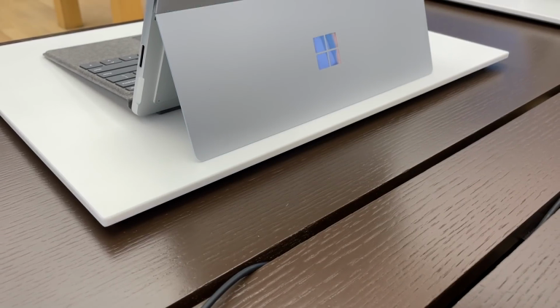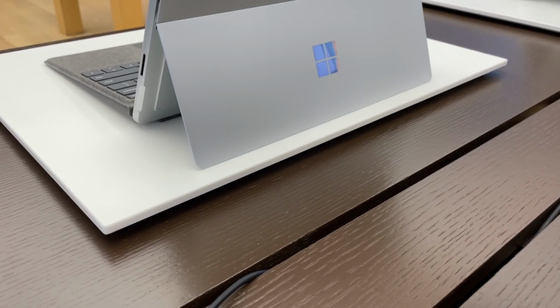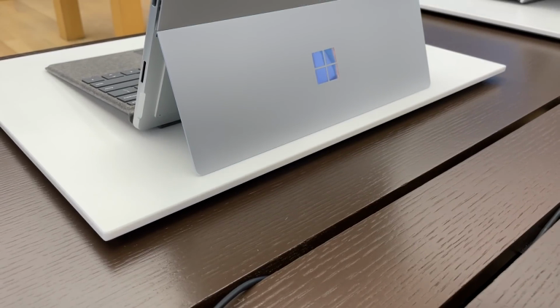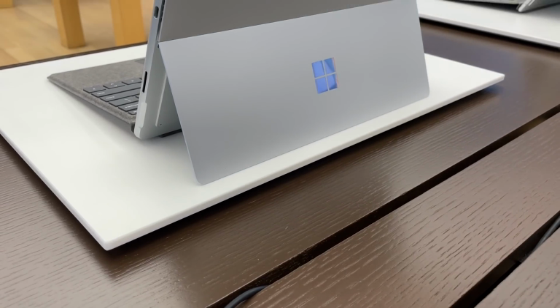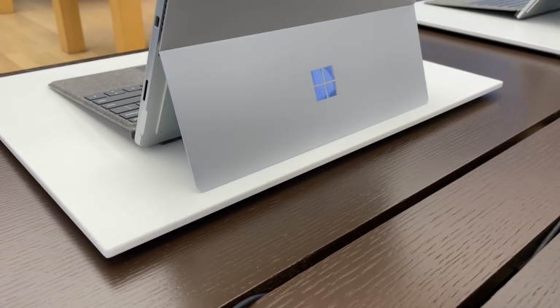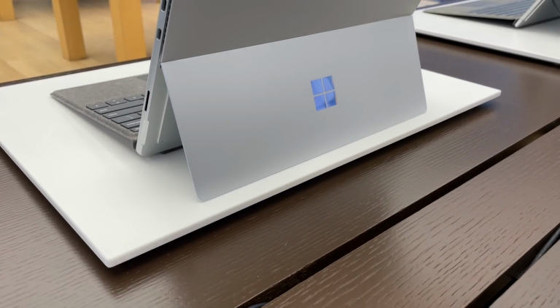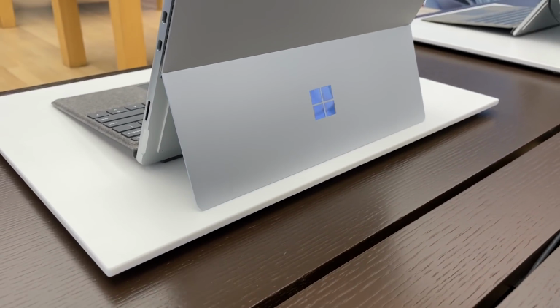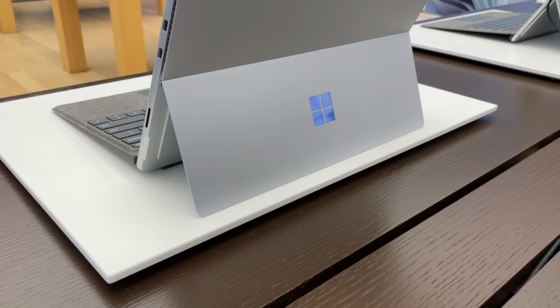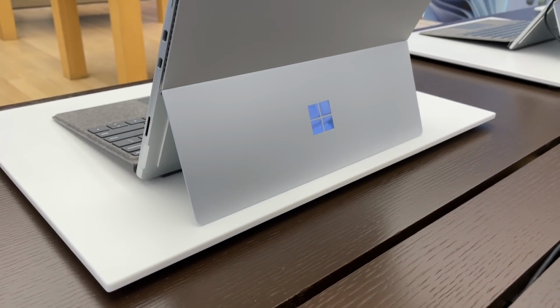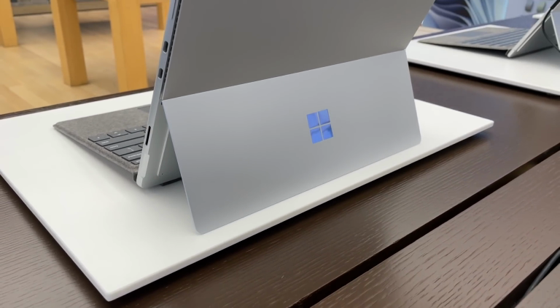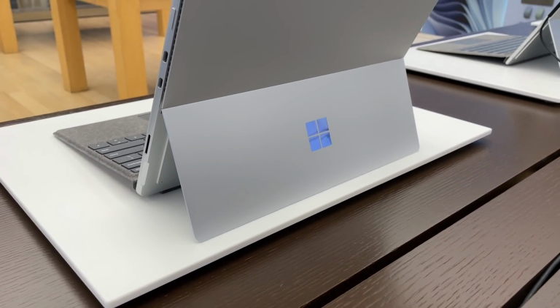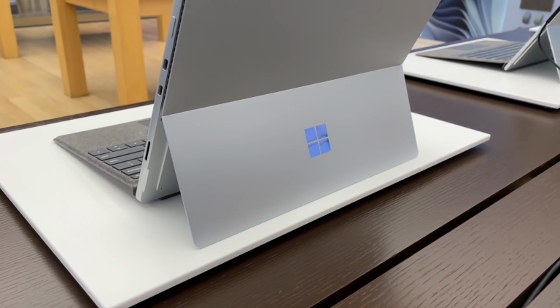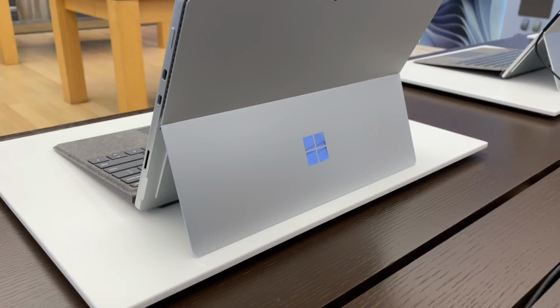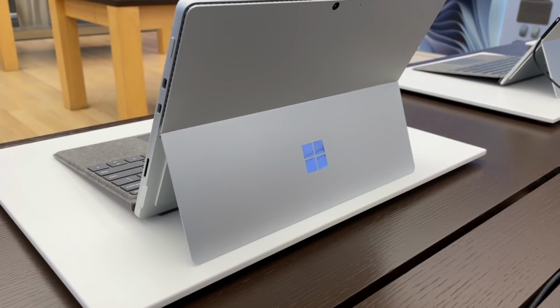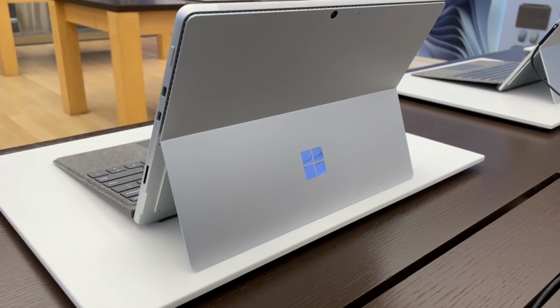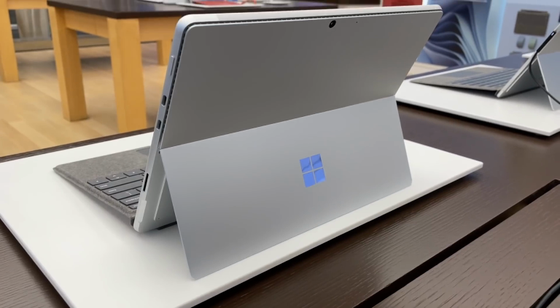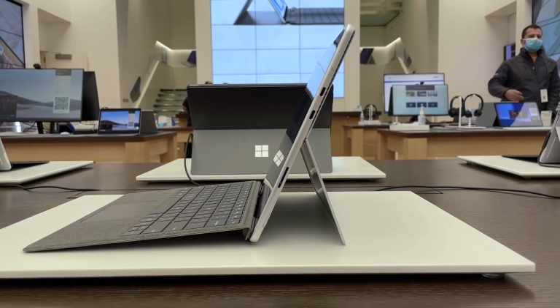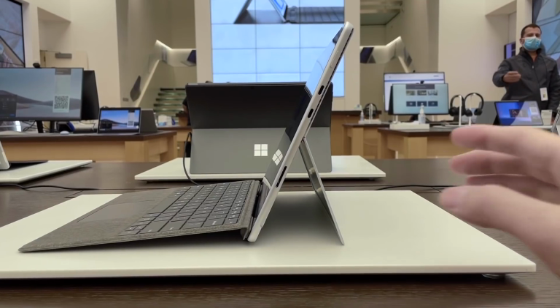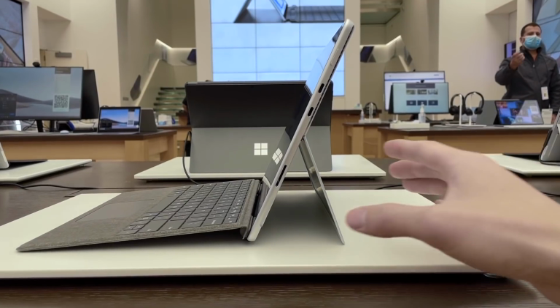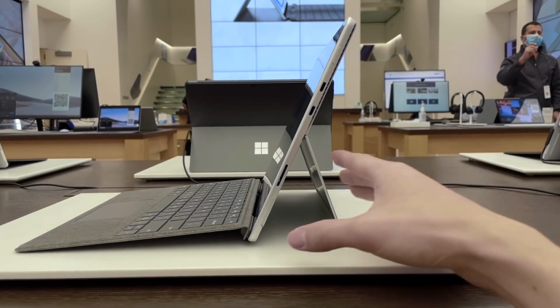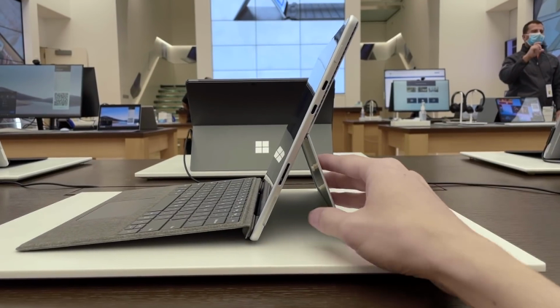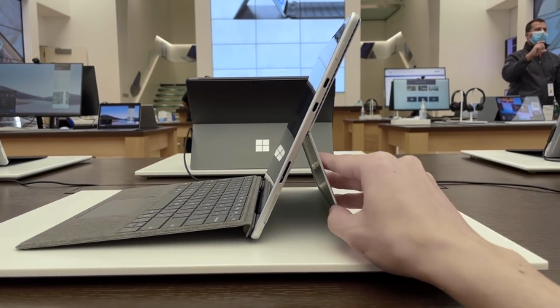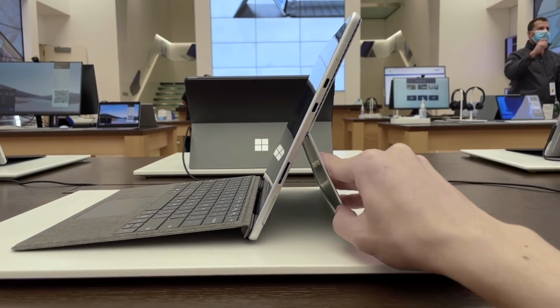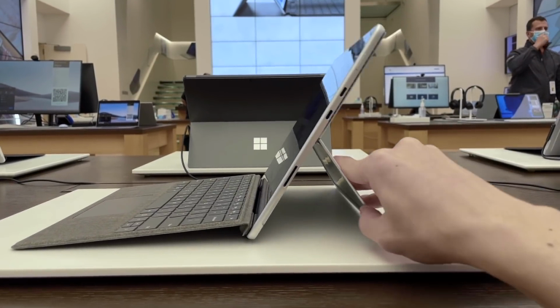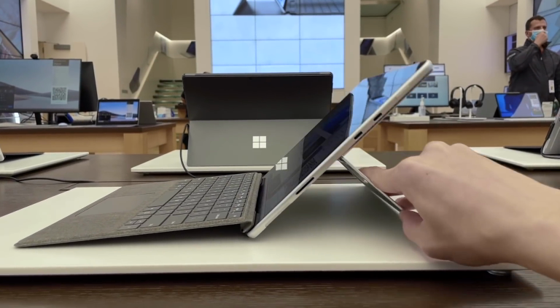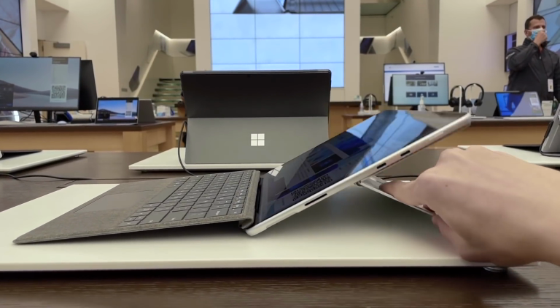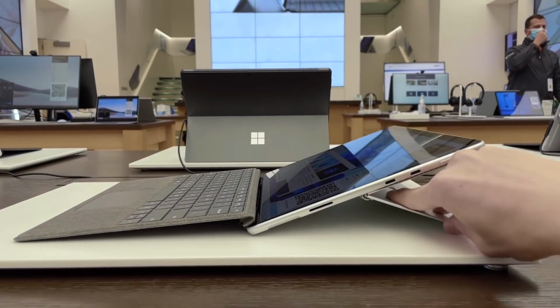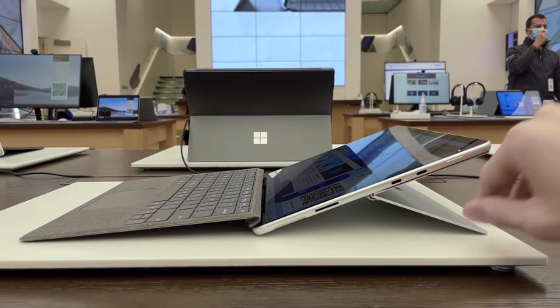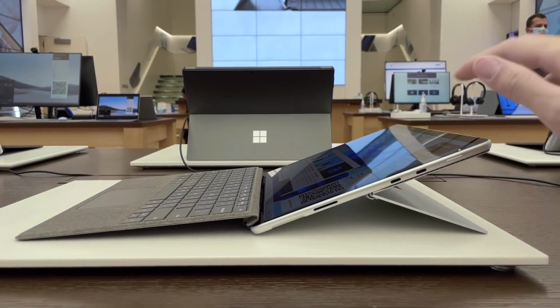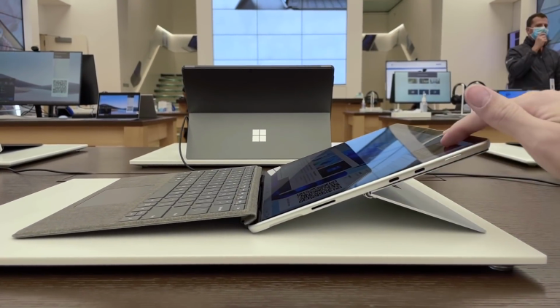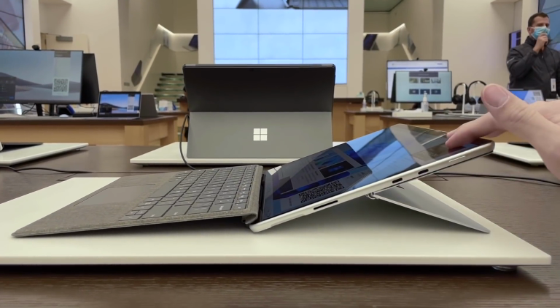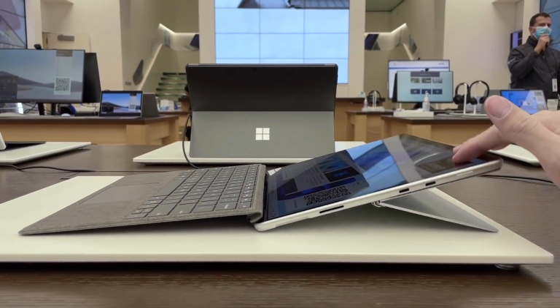Behind the display is an extremely well-built kickstand that has a lot of resistance and folds nearly flat on a table.